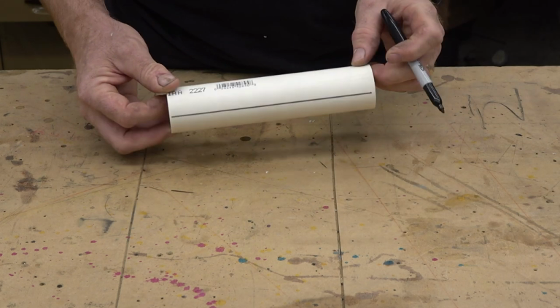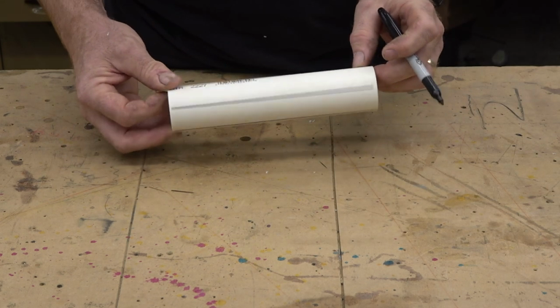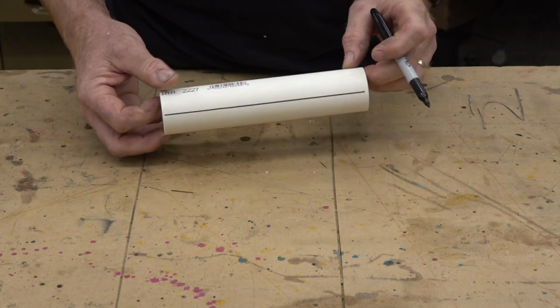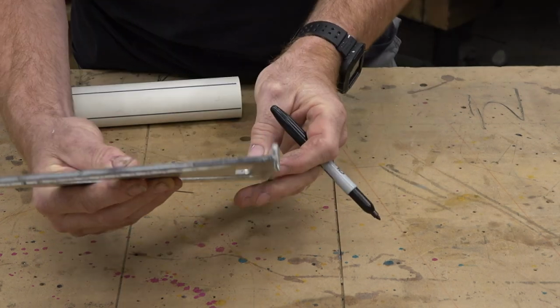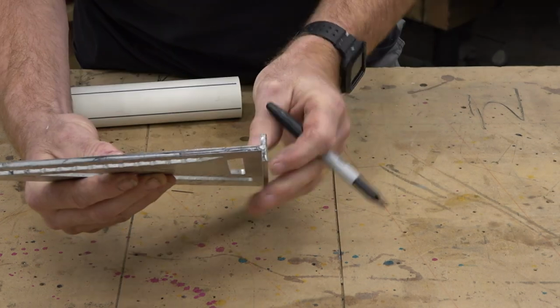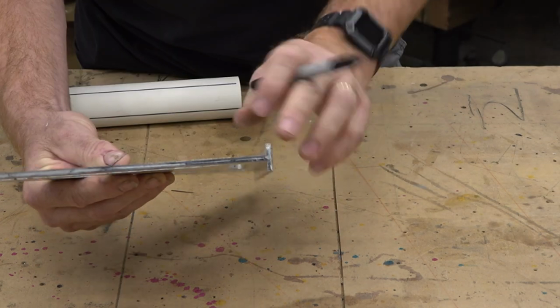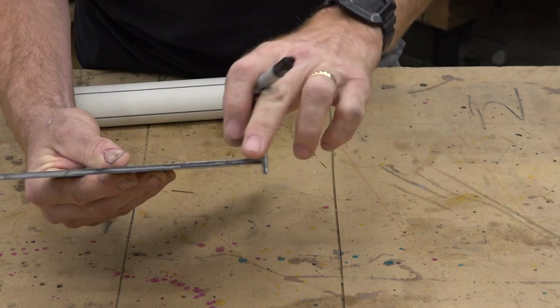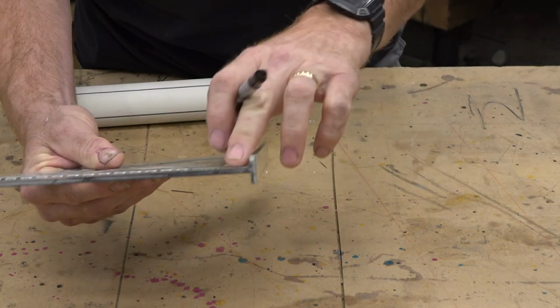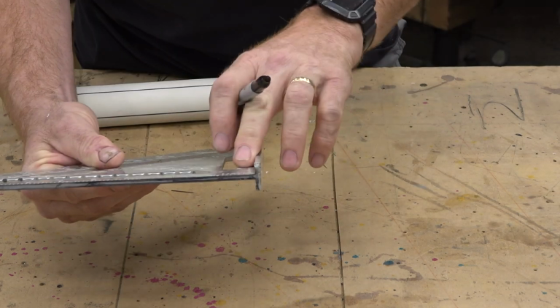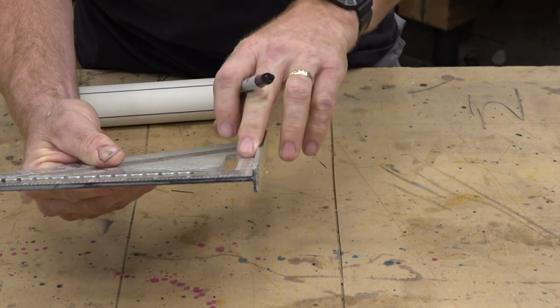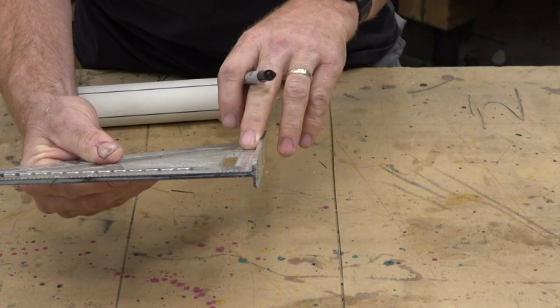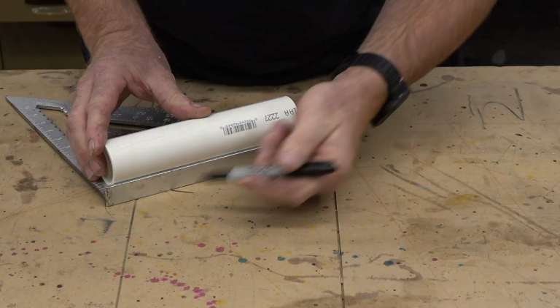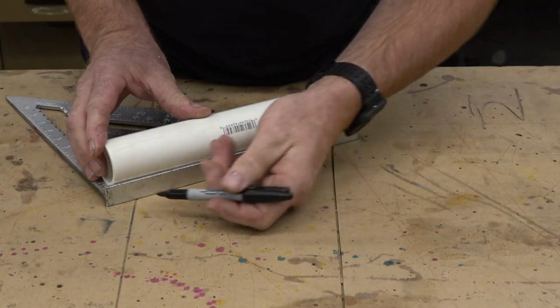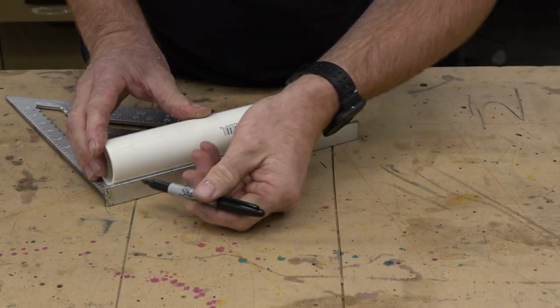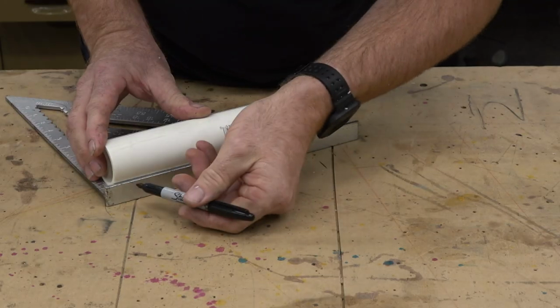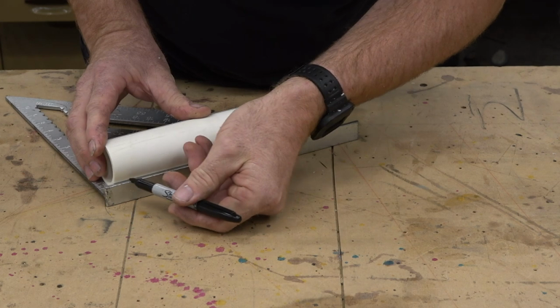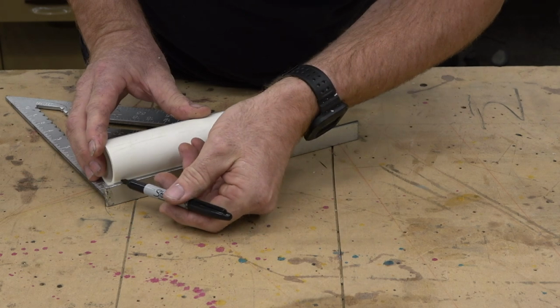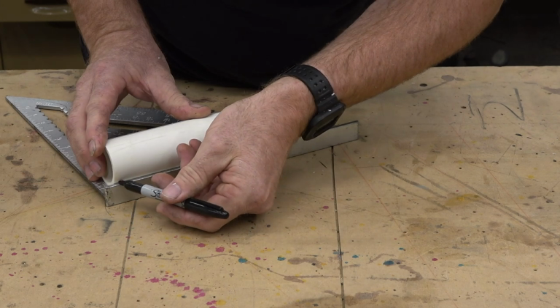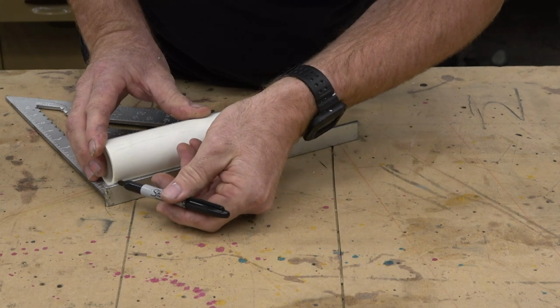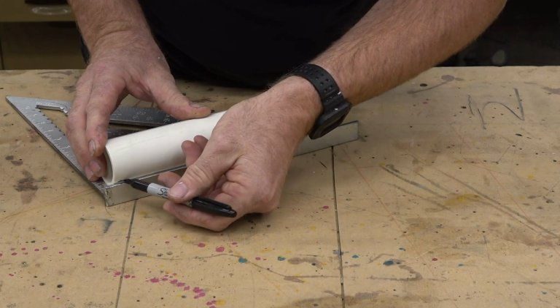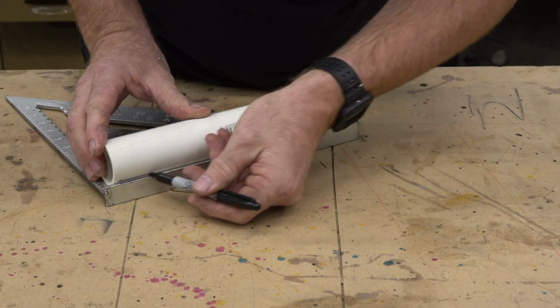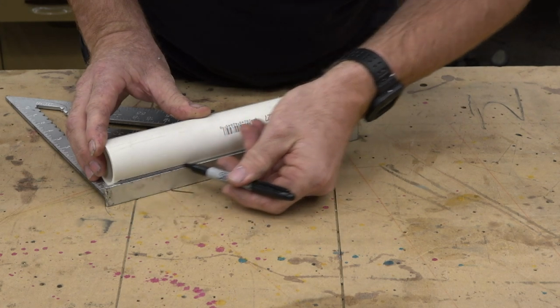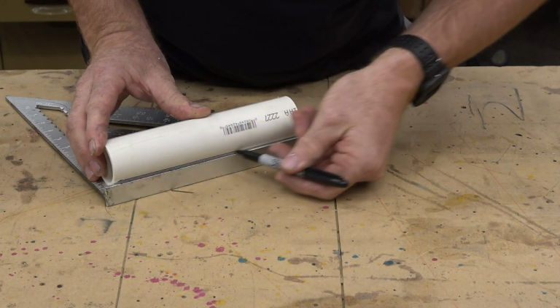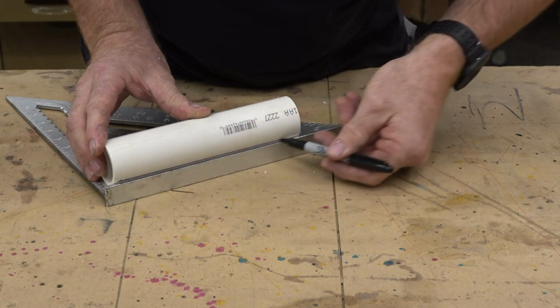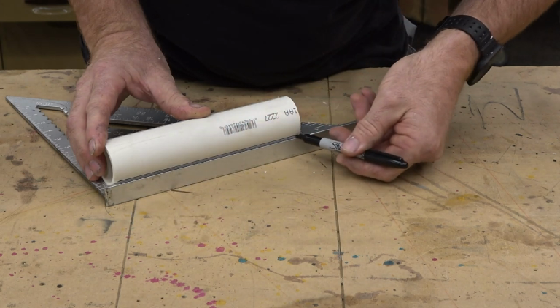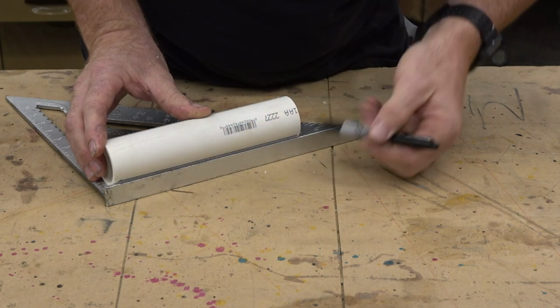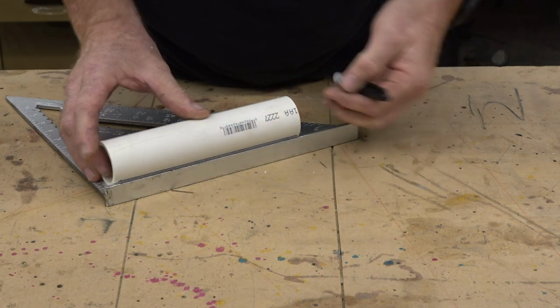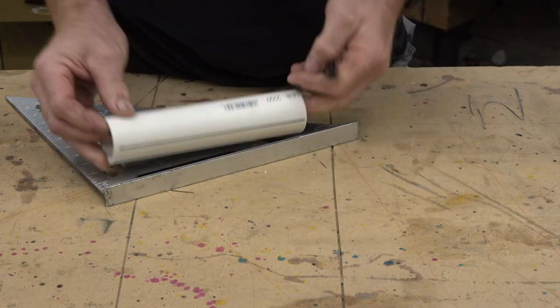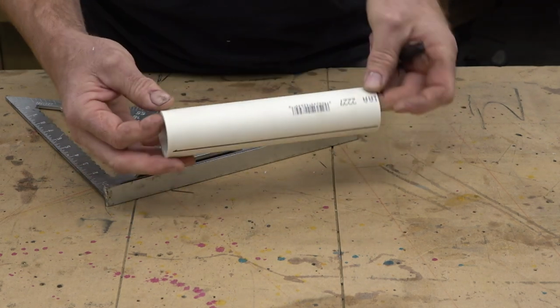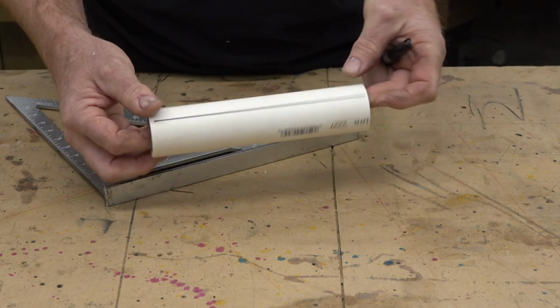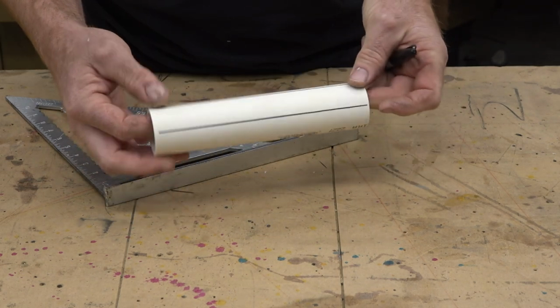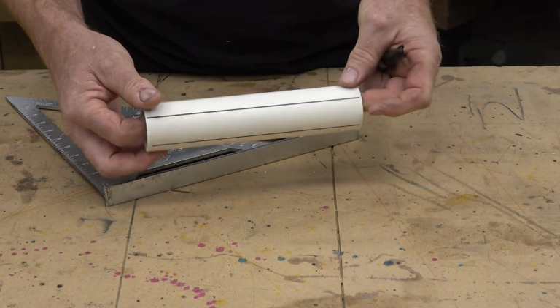Finally, you can use a large speed square and use a T-shape to get the same effect.